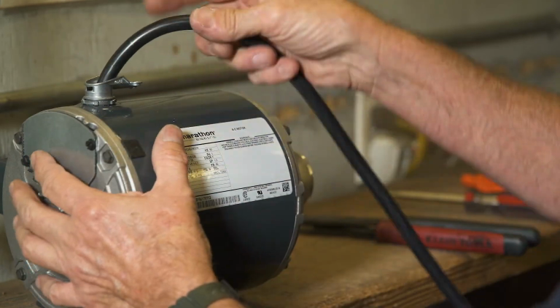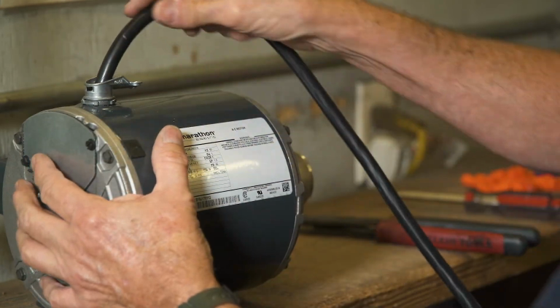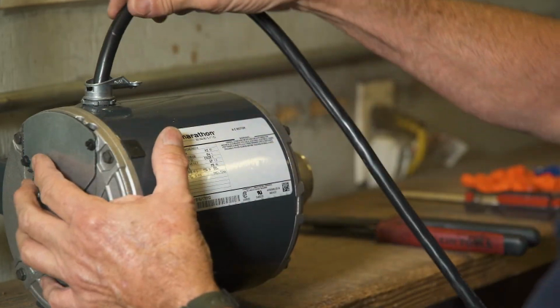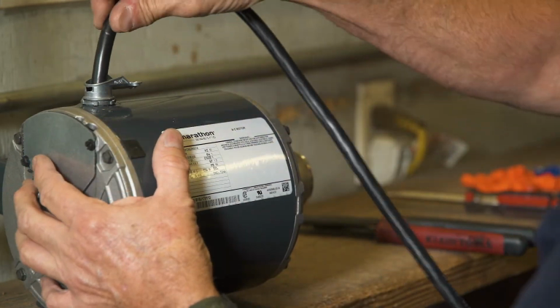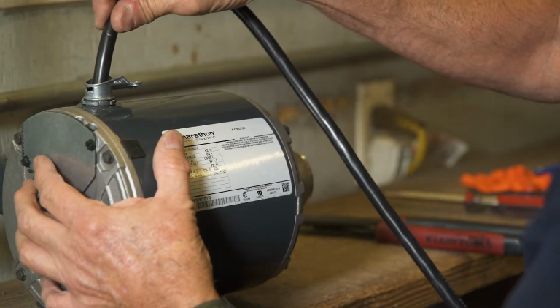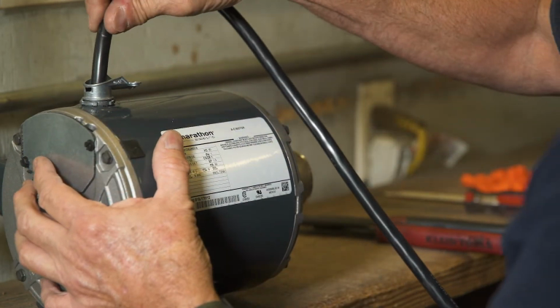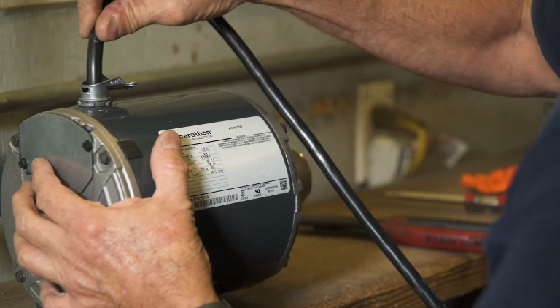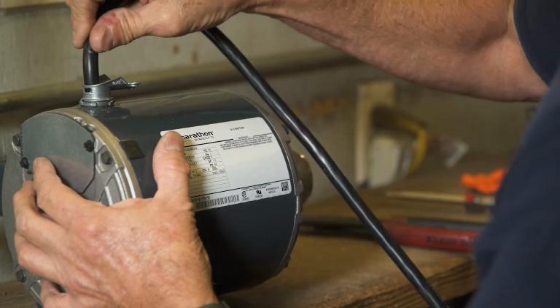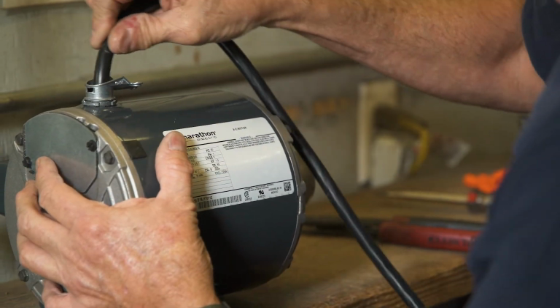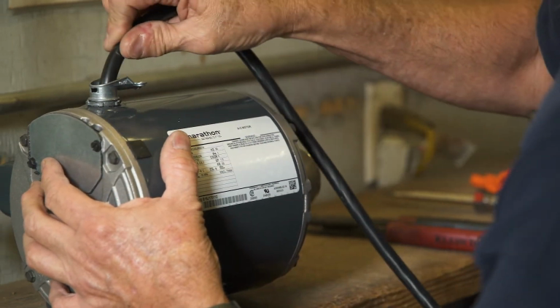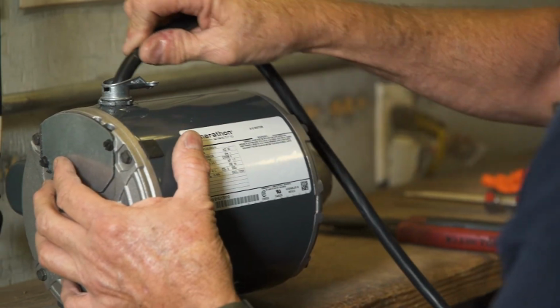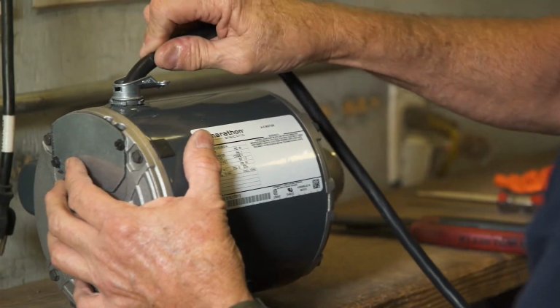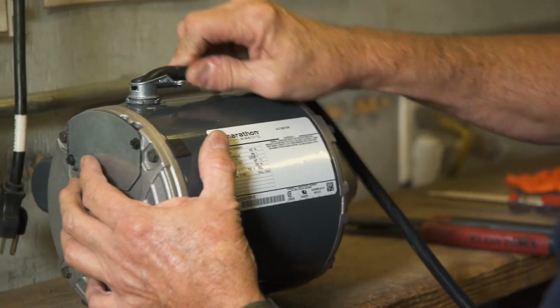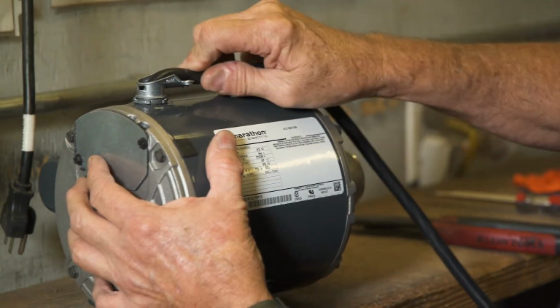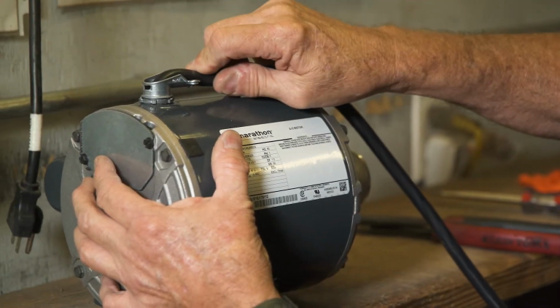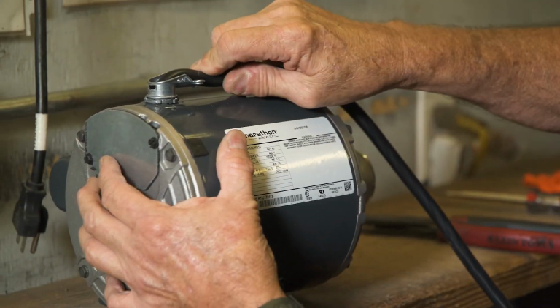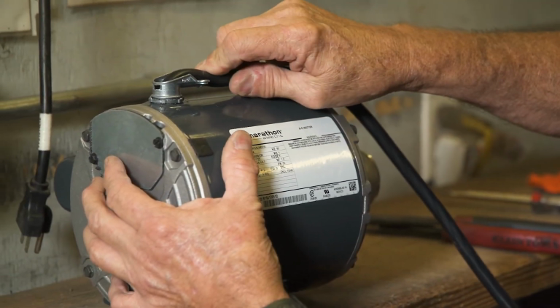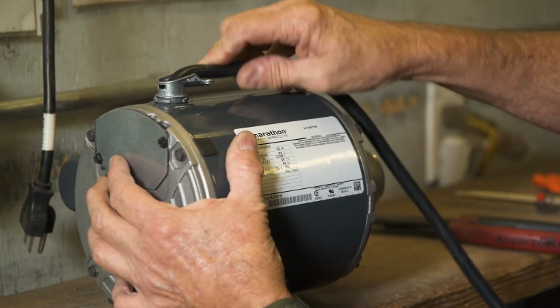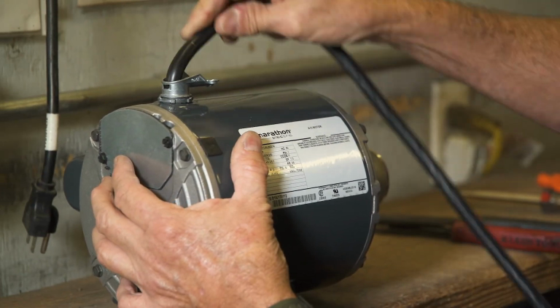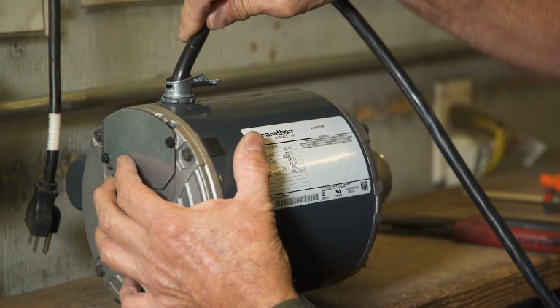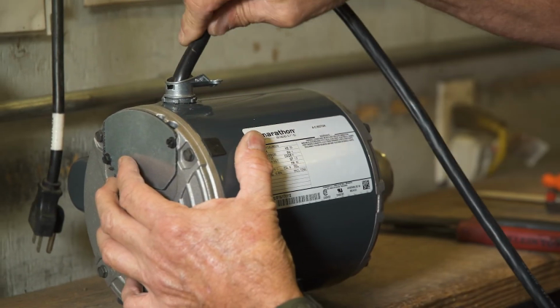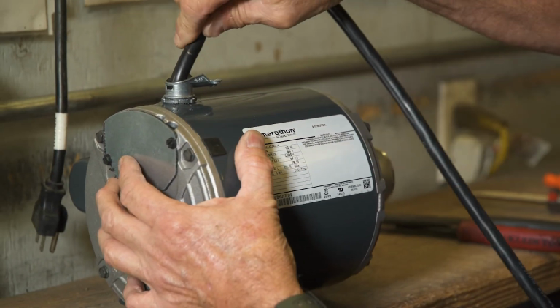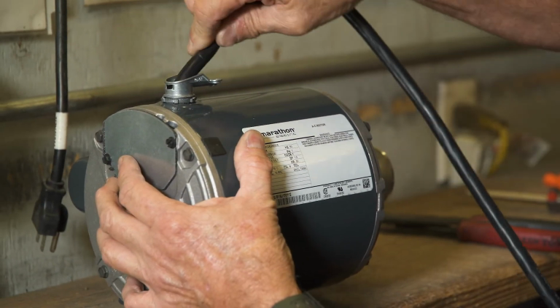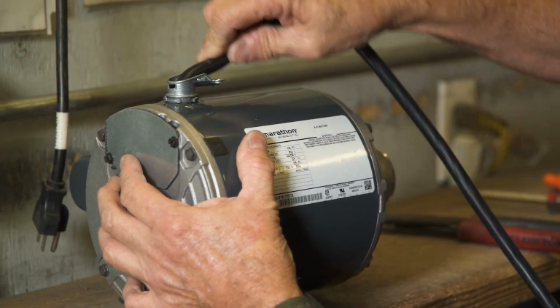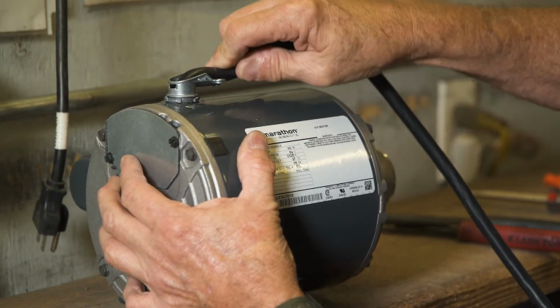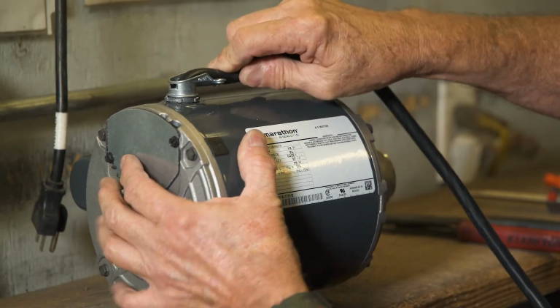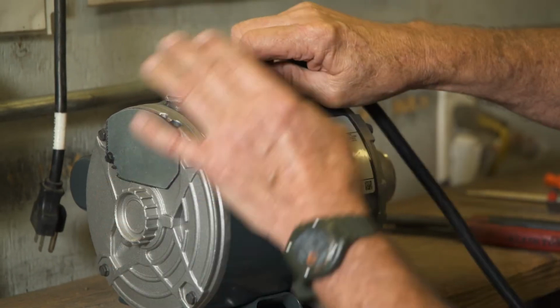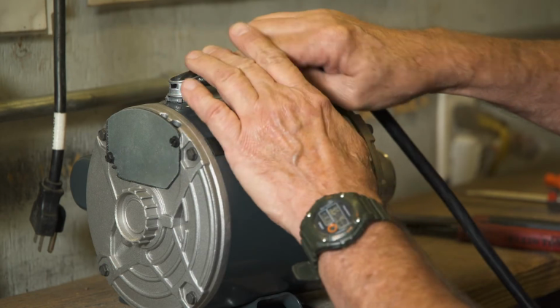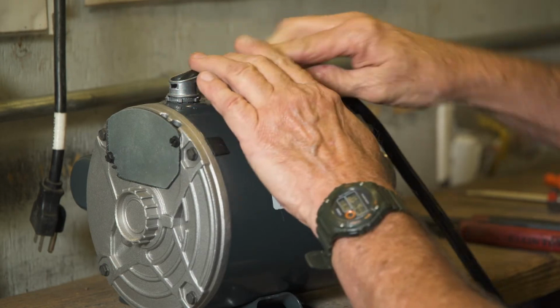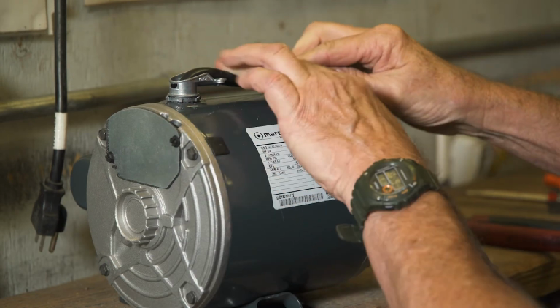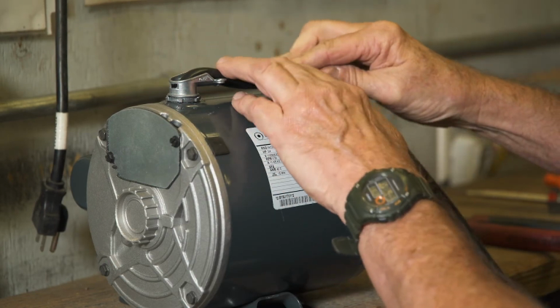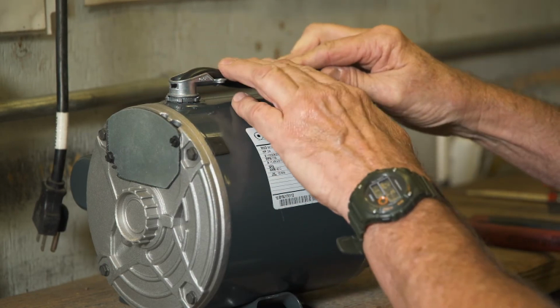Bend the switch wire harness over the metal elbow and place the cover back on the elbow and tighten the screws.